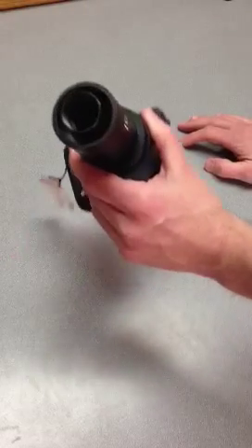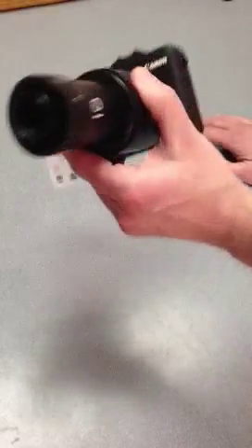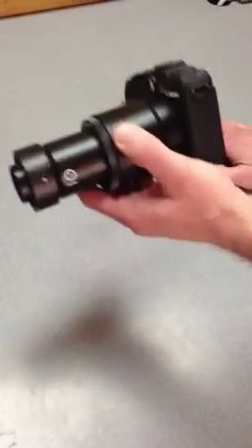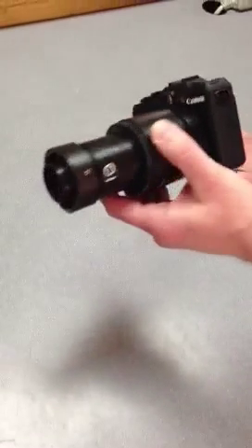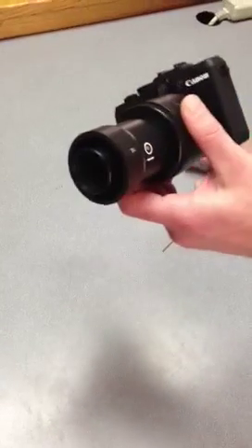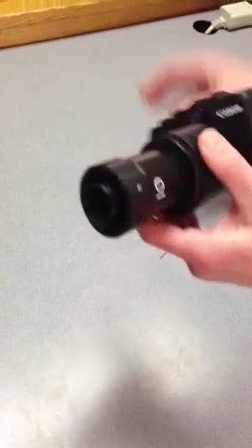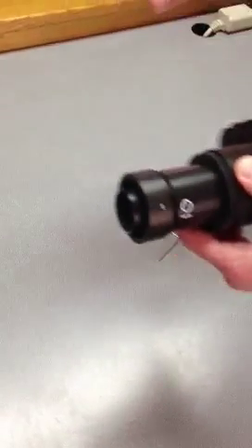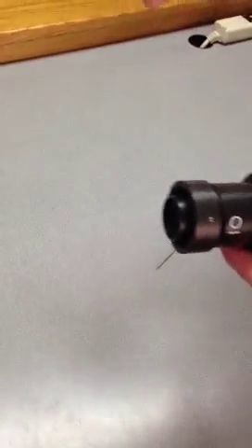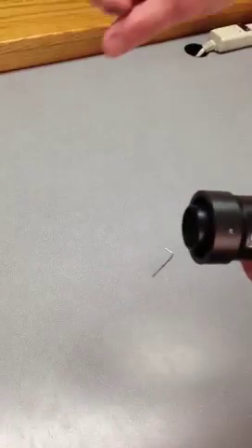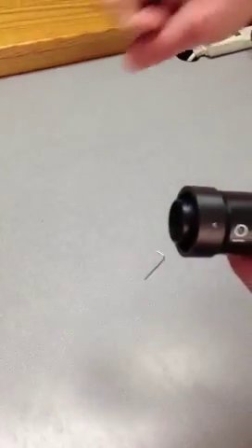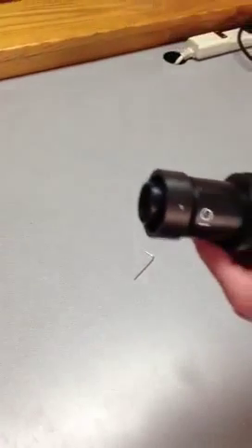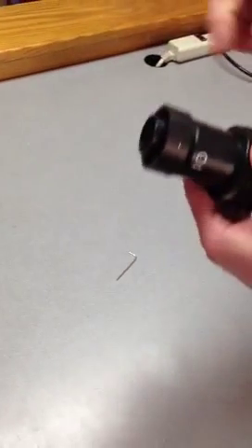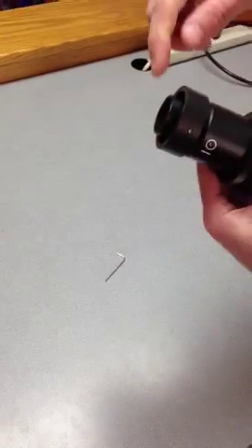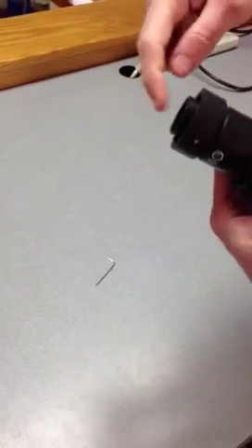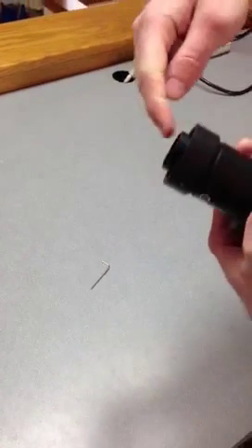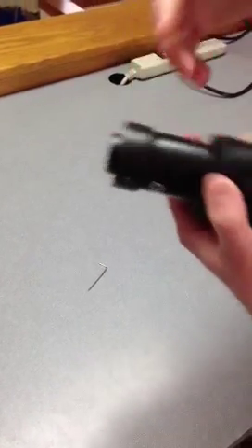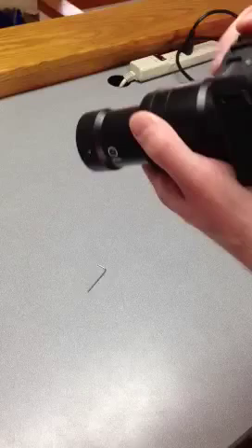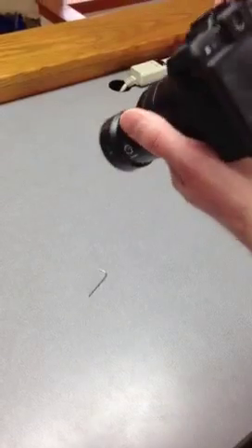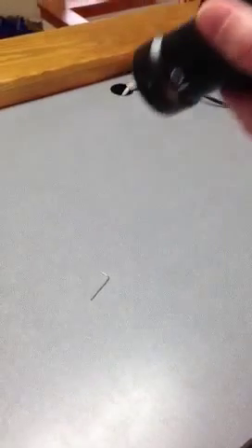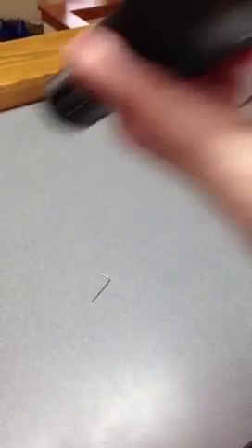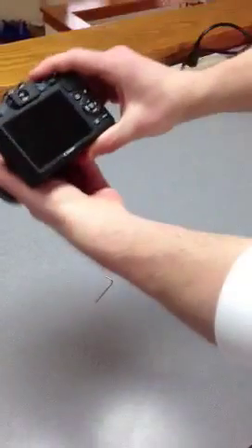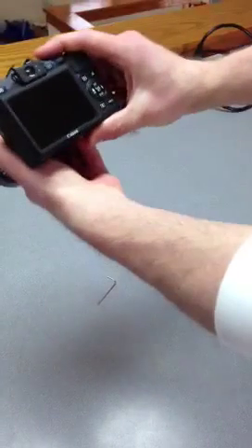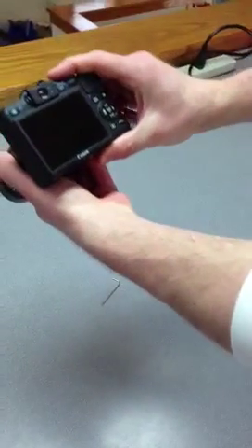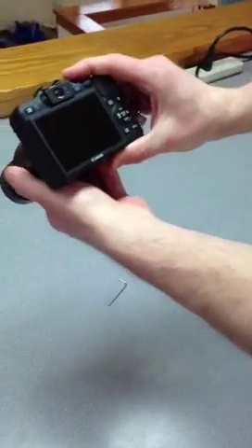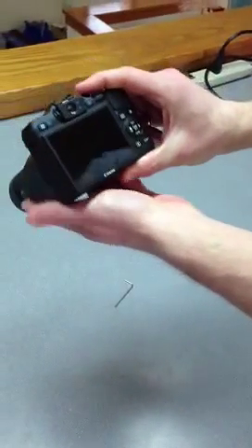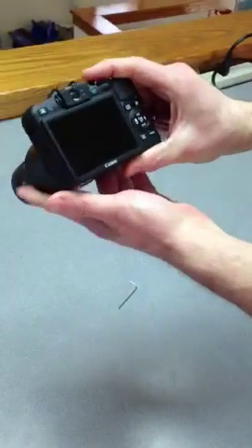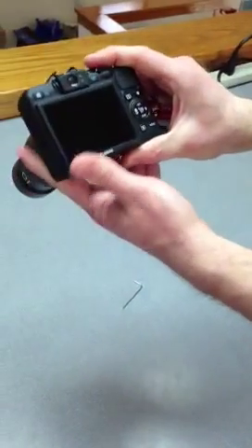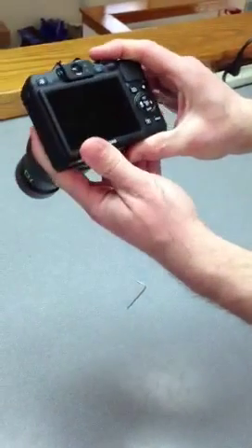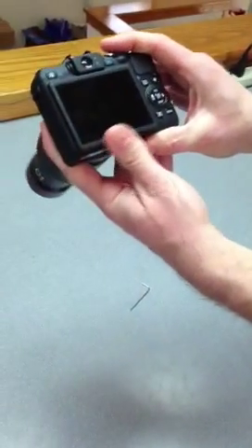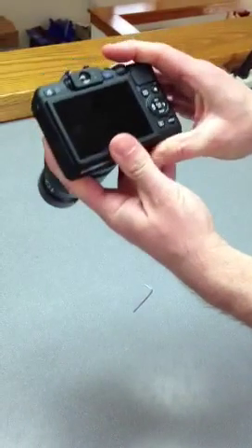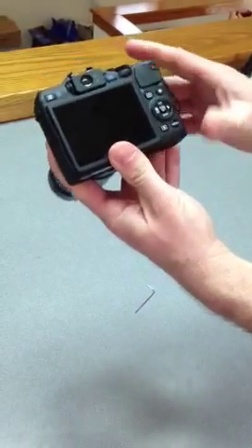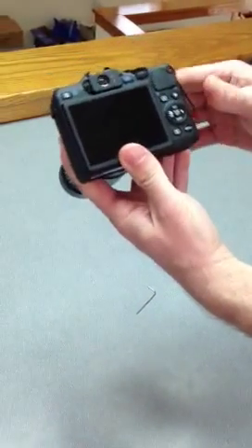From there, you're just going to pull an eyepiece out of your microscope and insert it right in the microscope, just like that, and it's going to sit there.